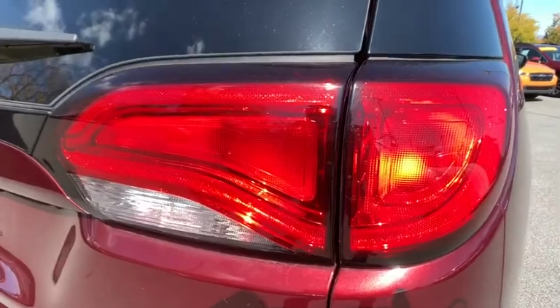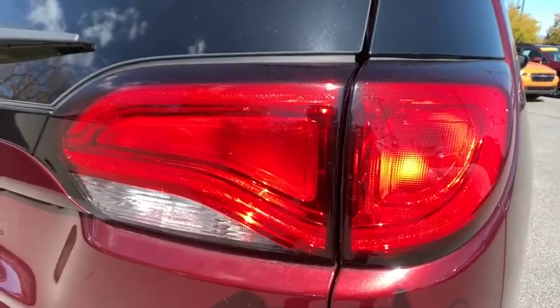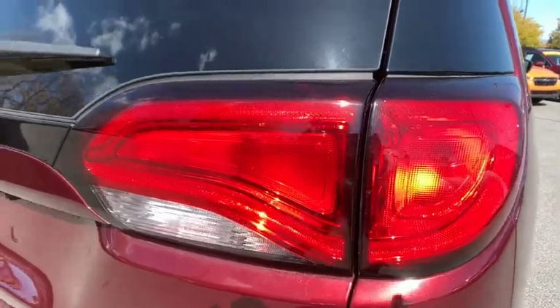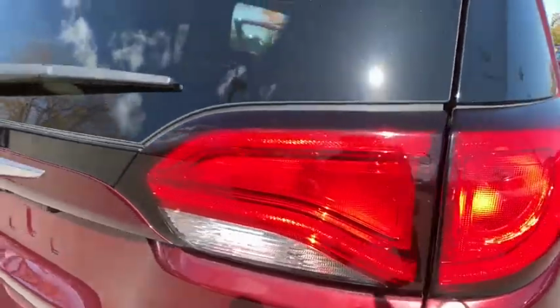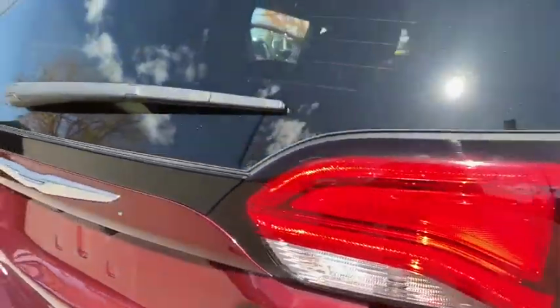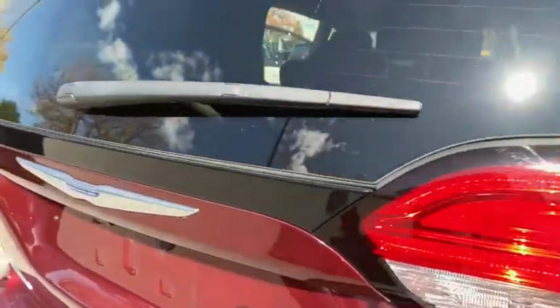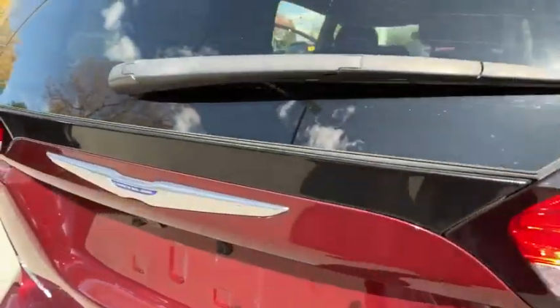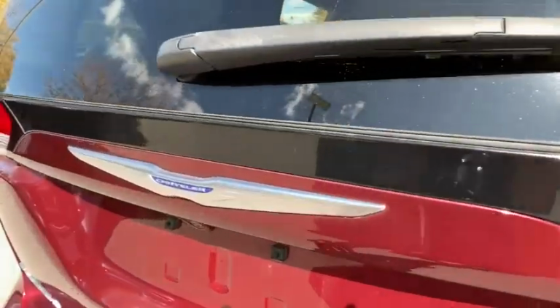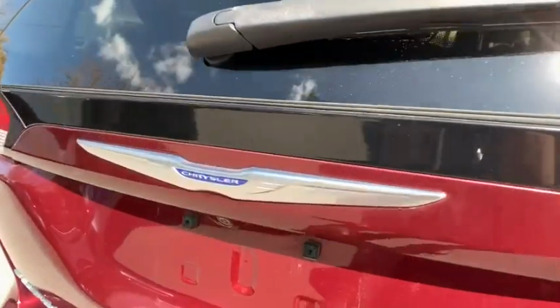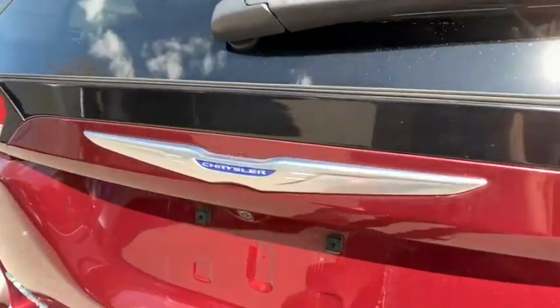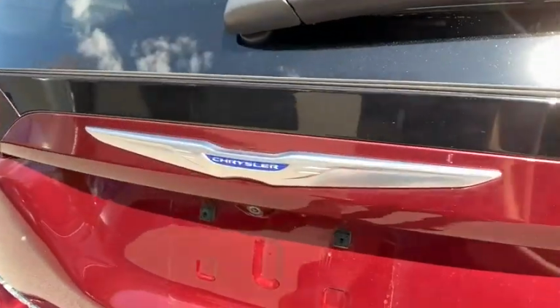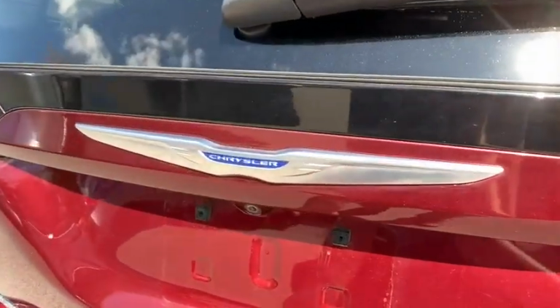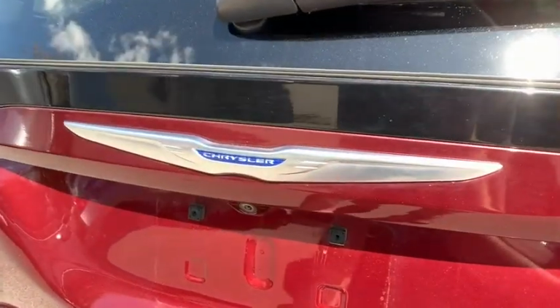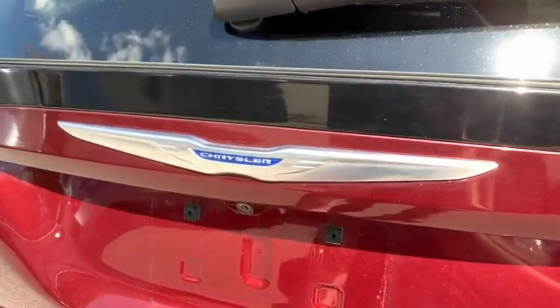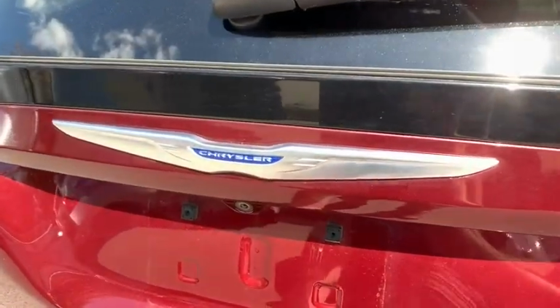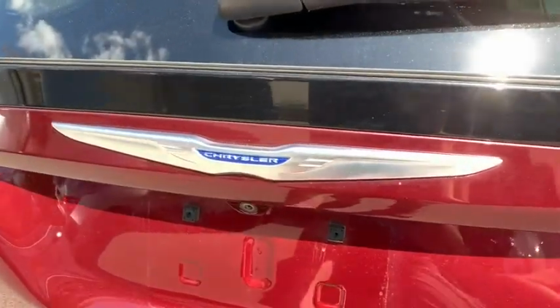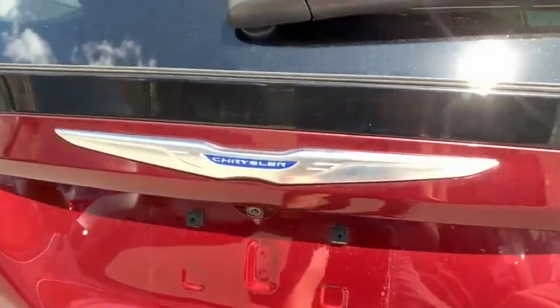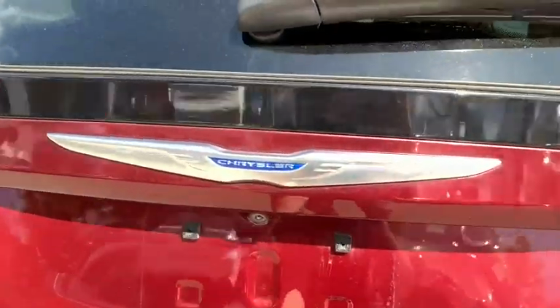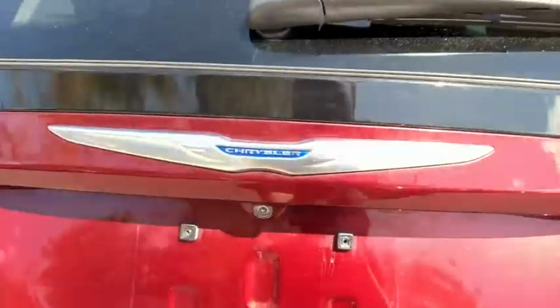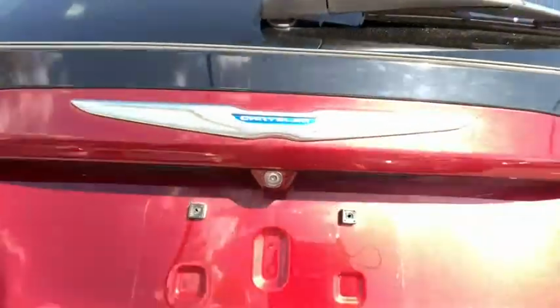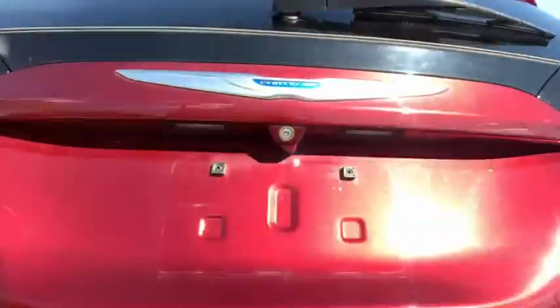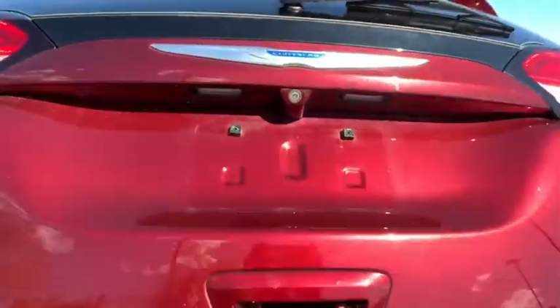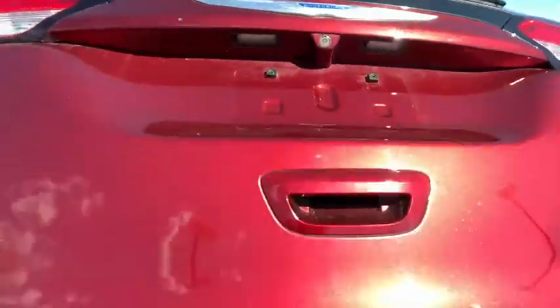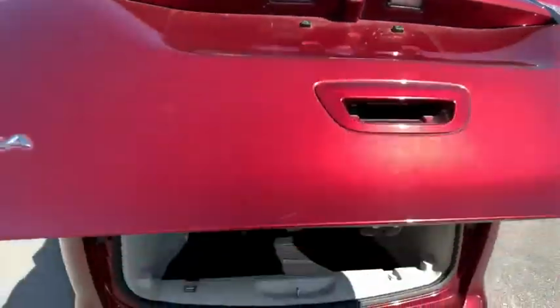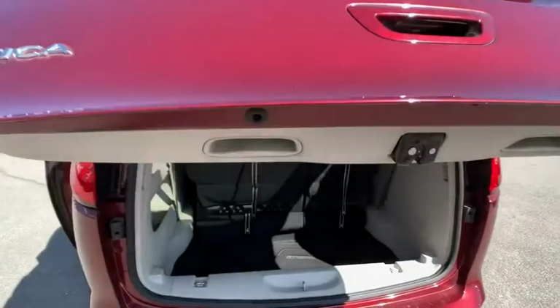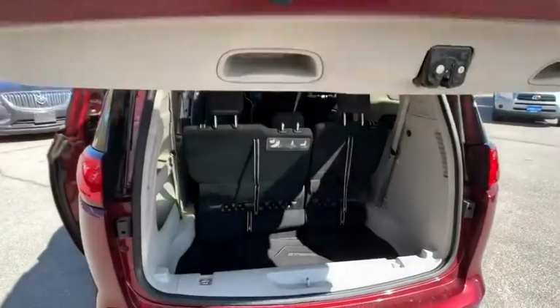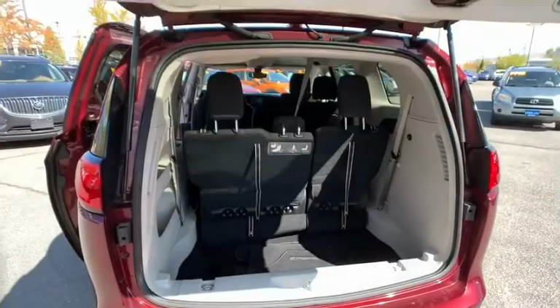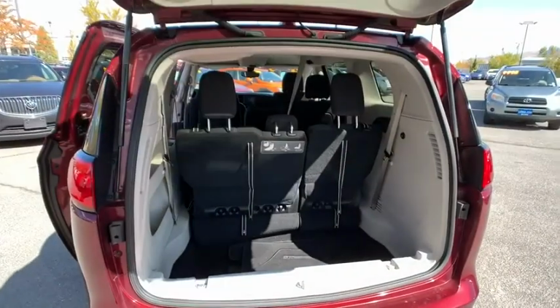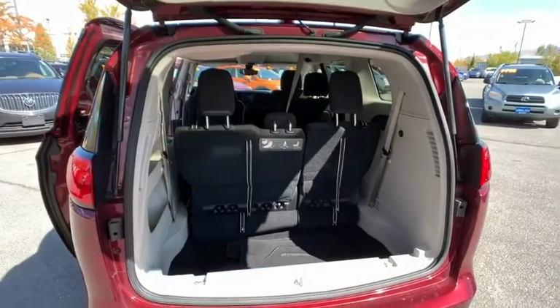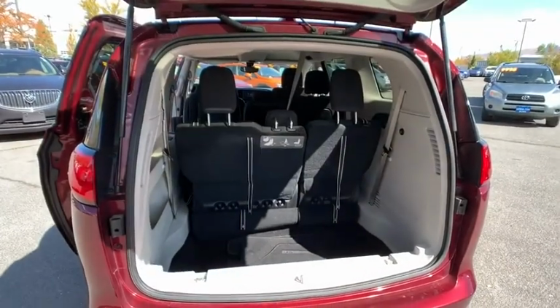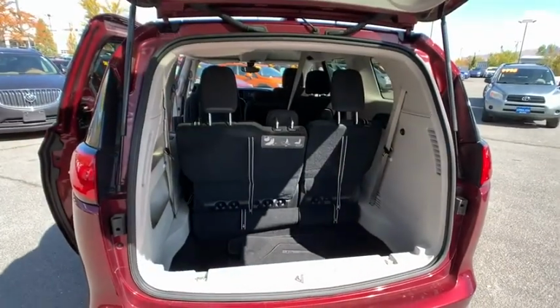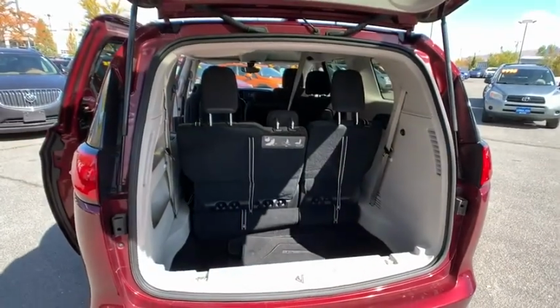Front wheel drive, passenger airbag, power door locks, bucket seats. Your new ride is just a phone call away.